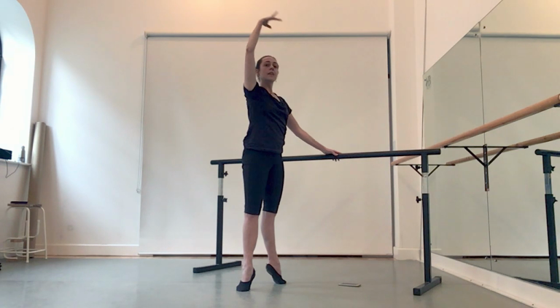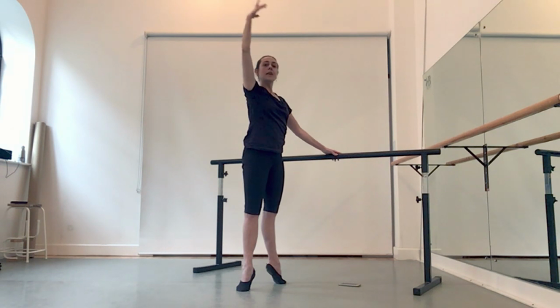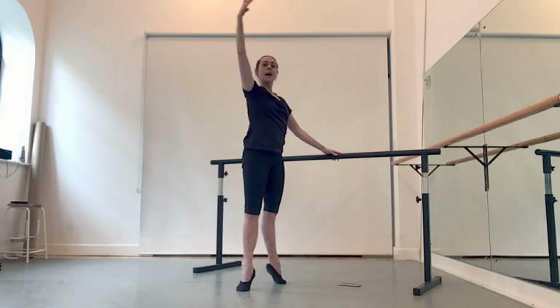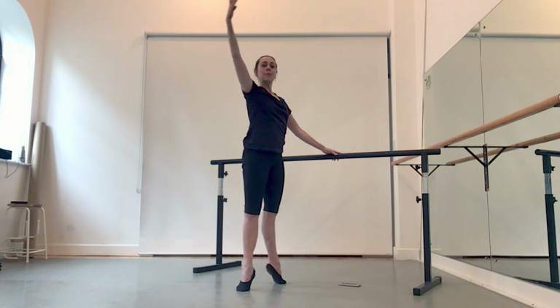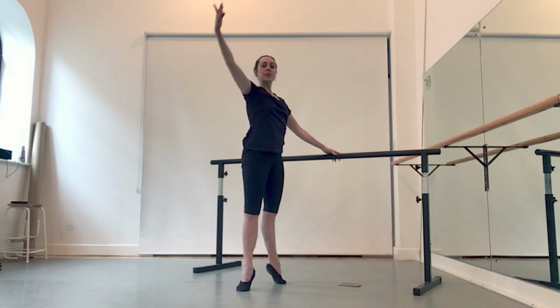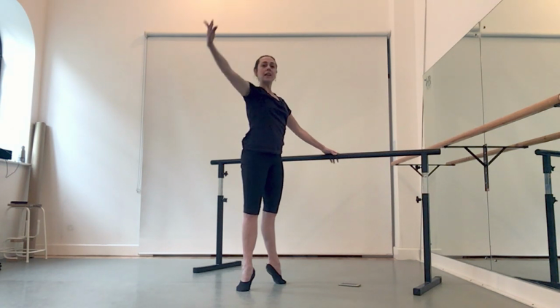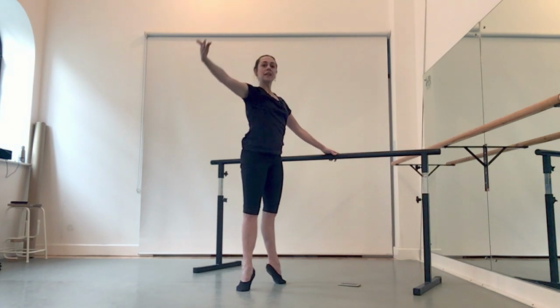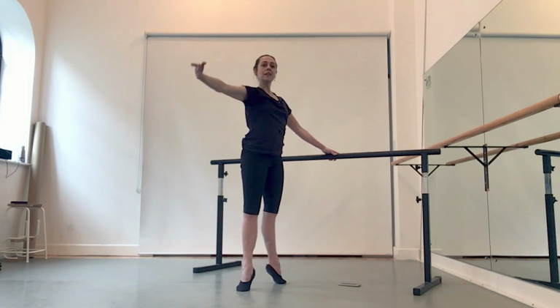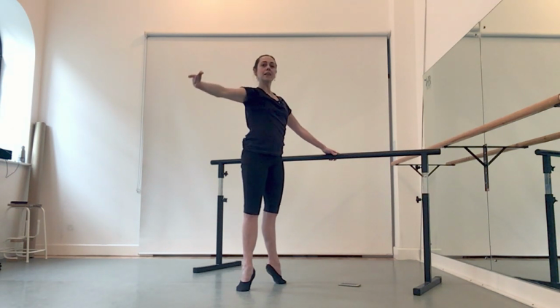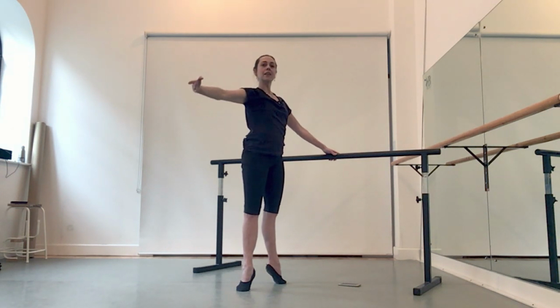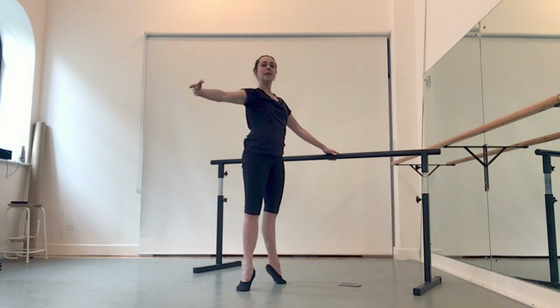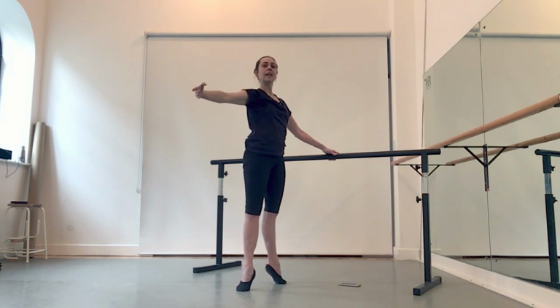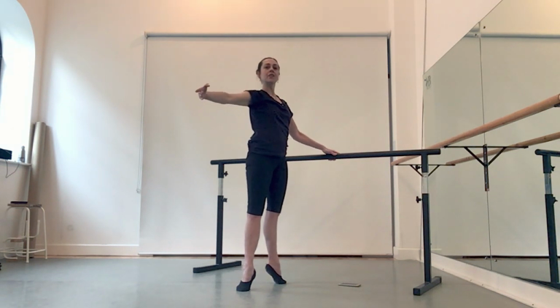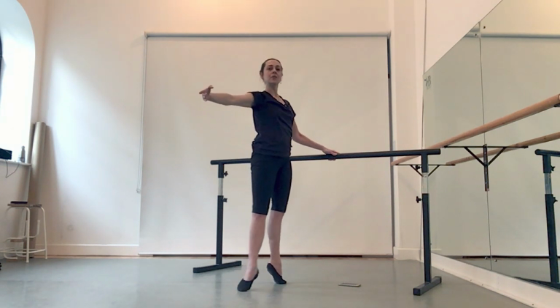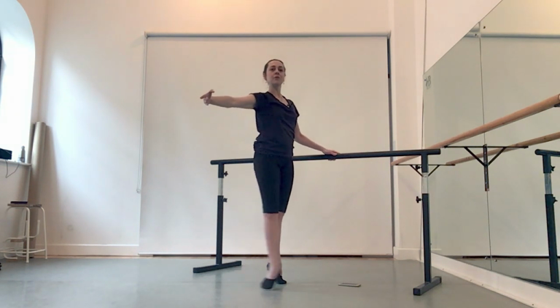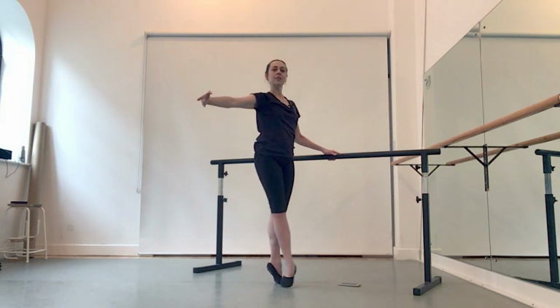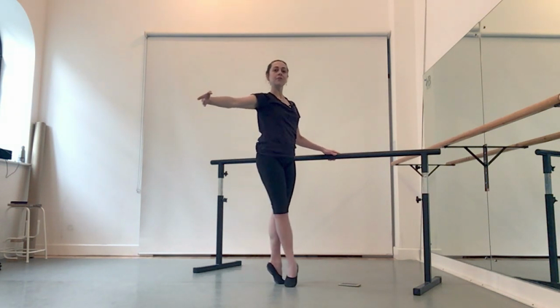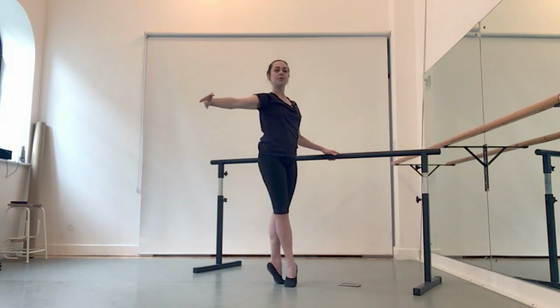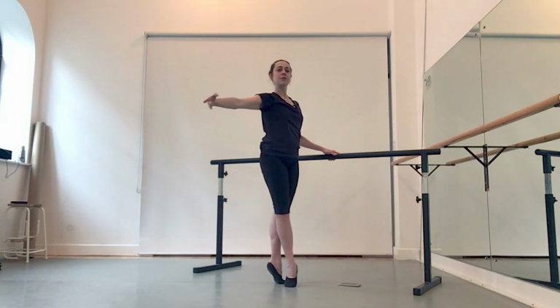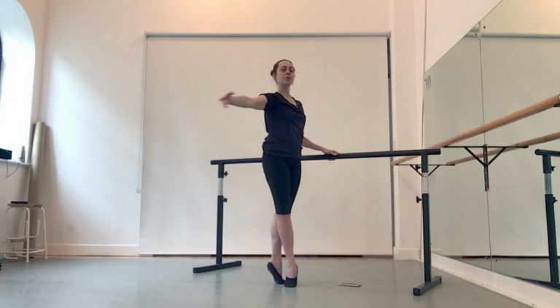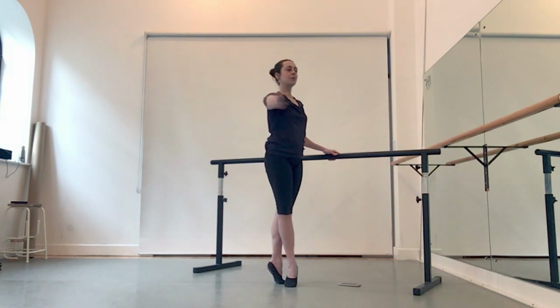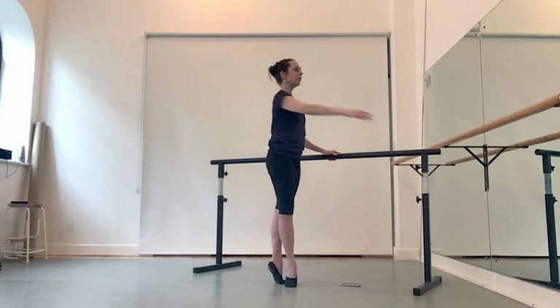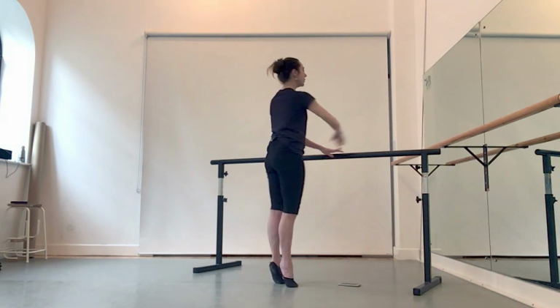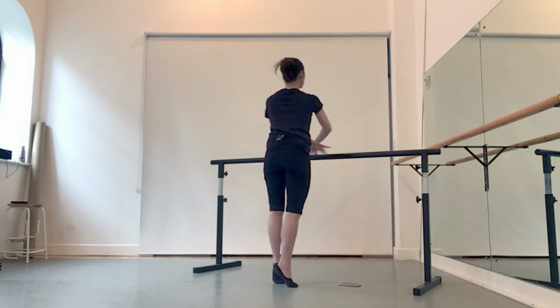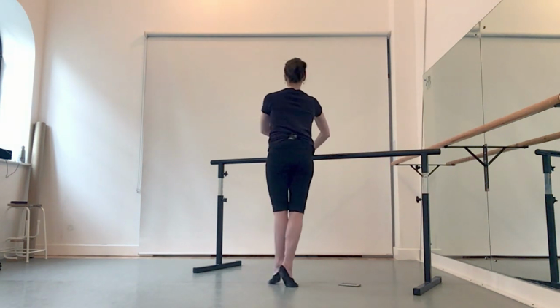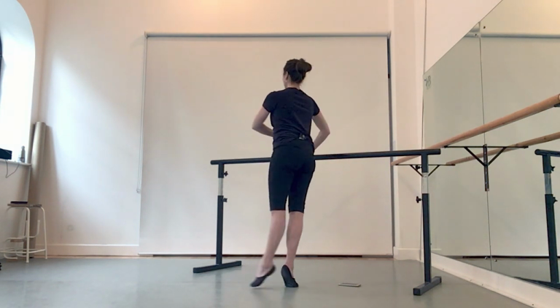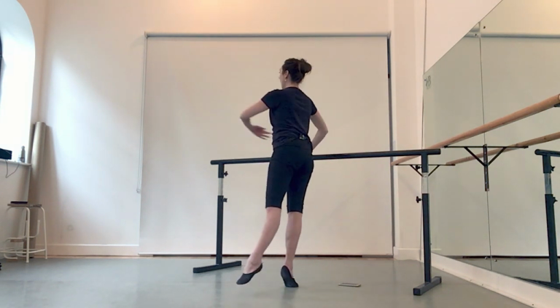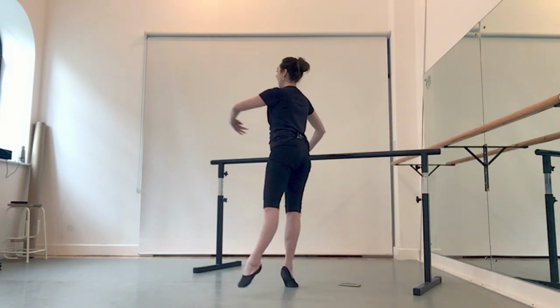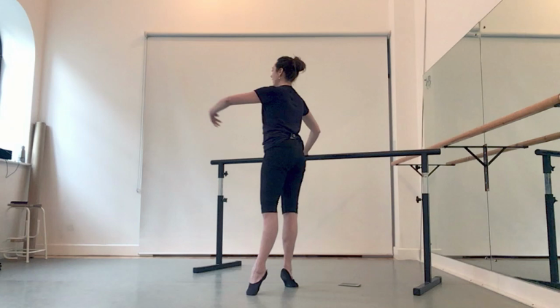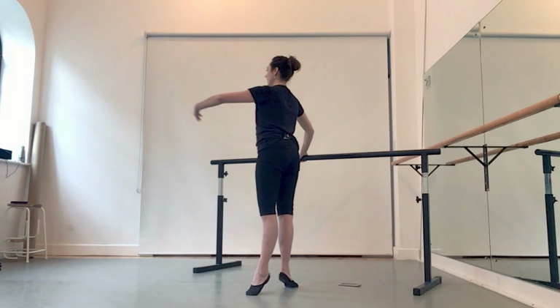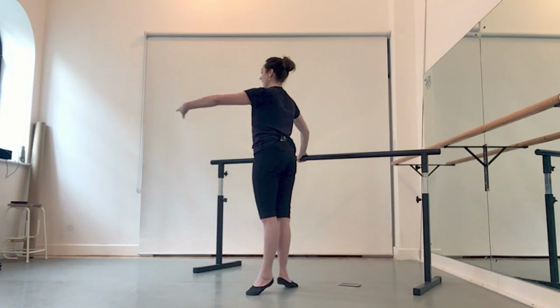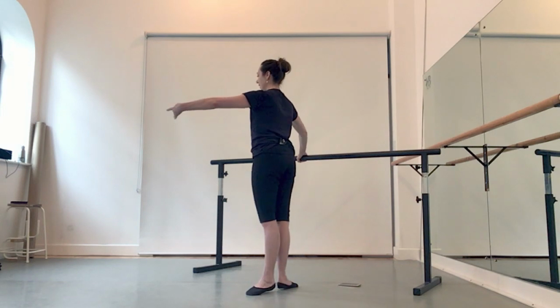Arm second. Legs to the left. Soutenu. Other side.